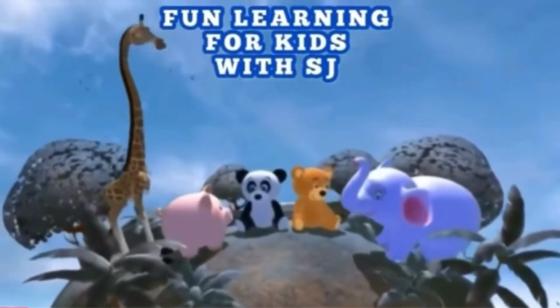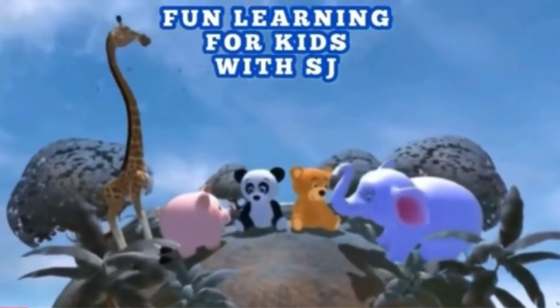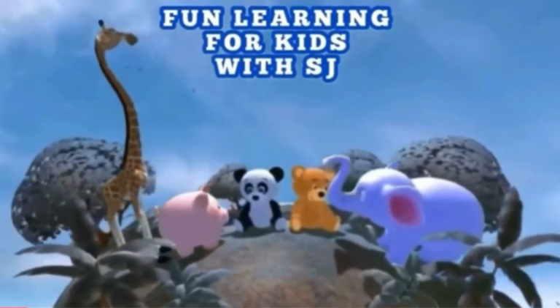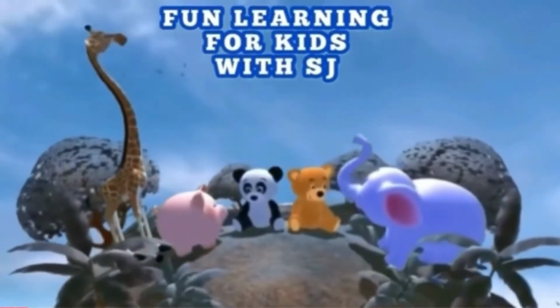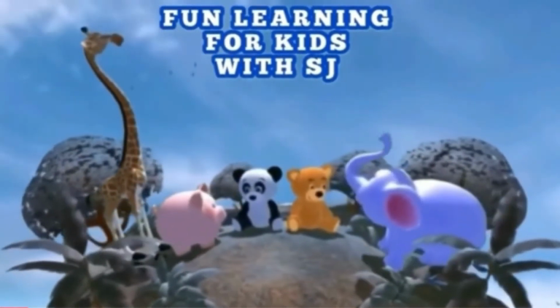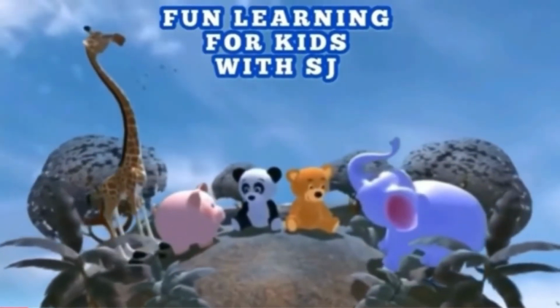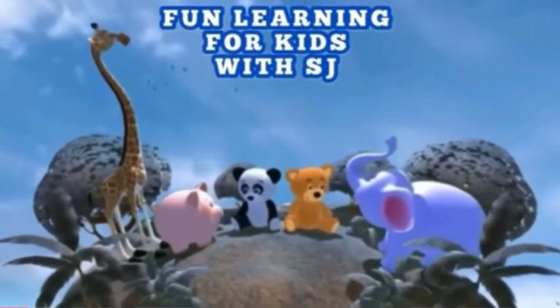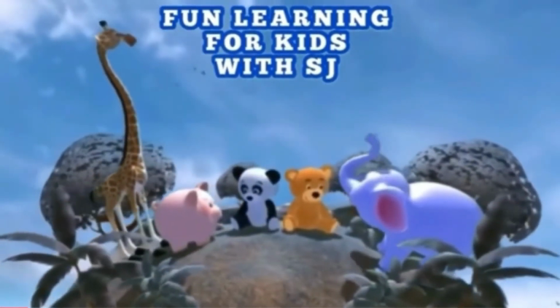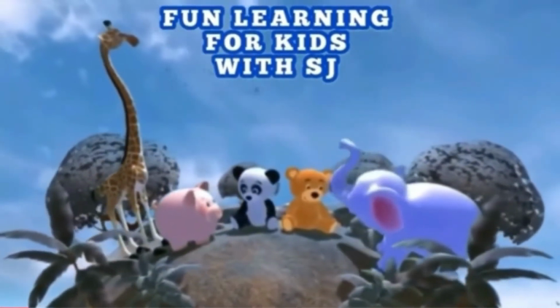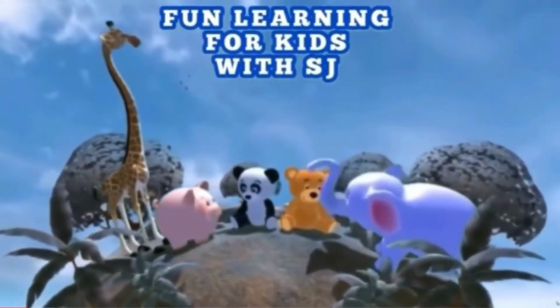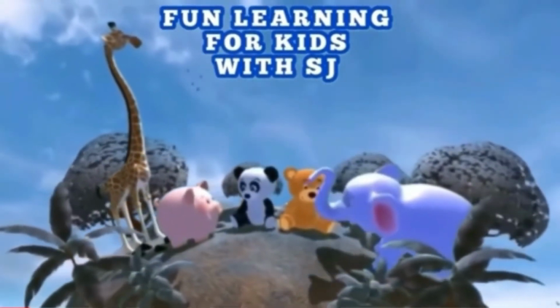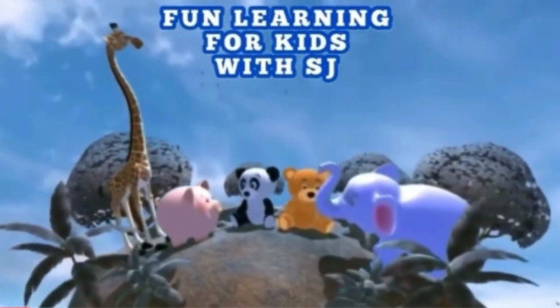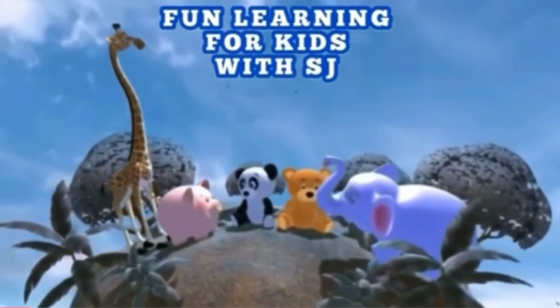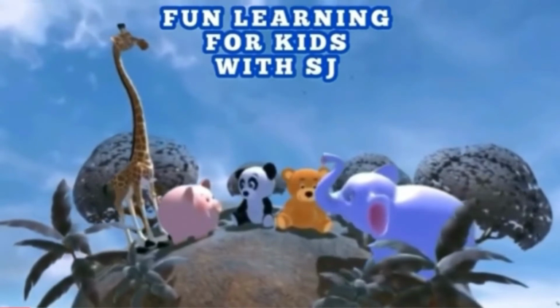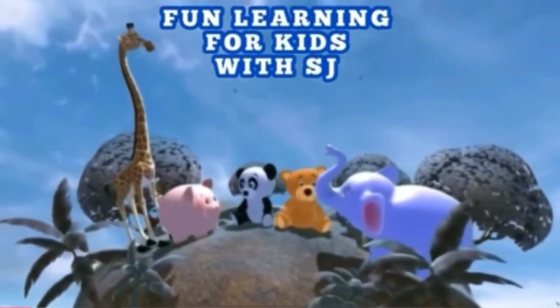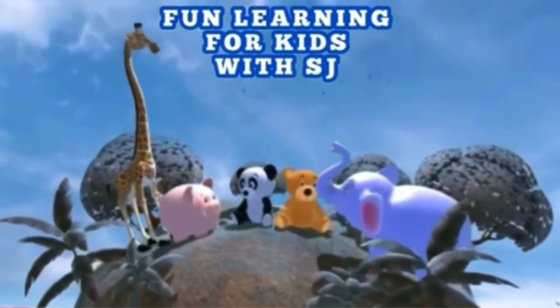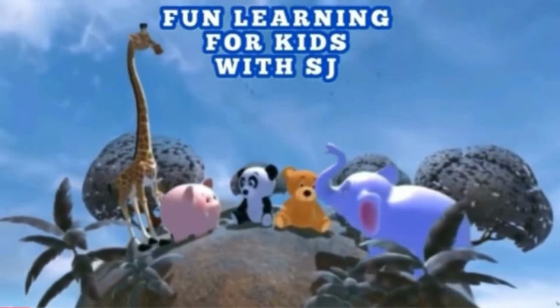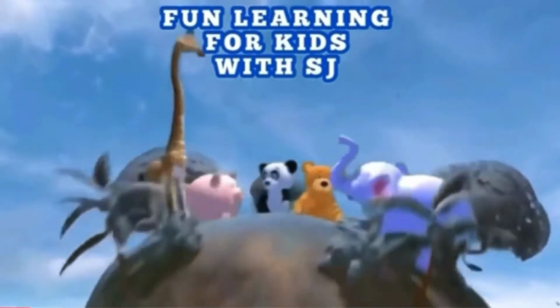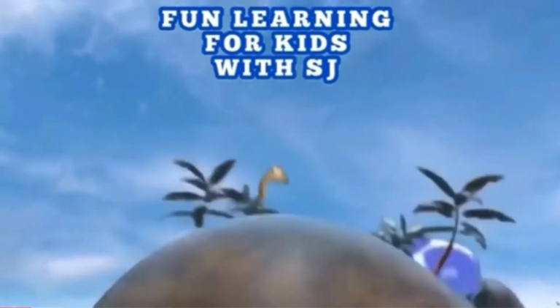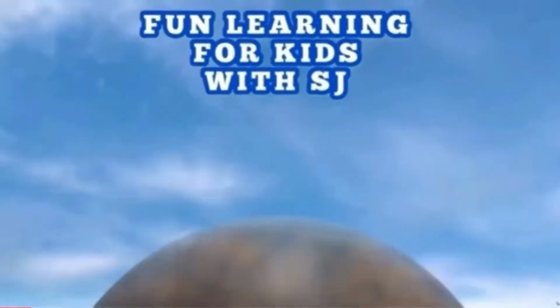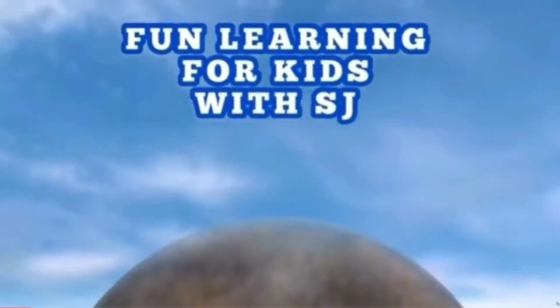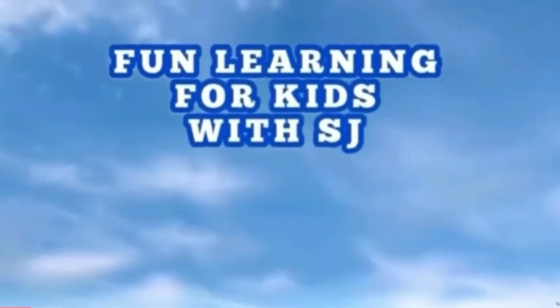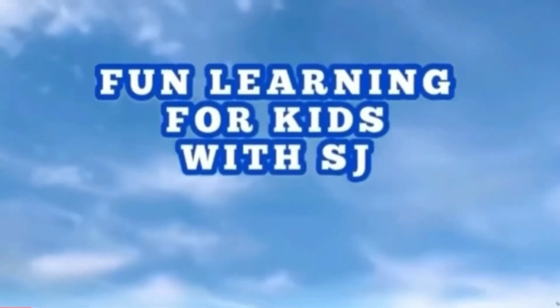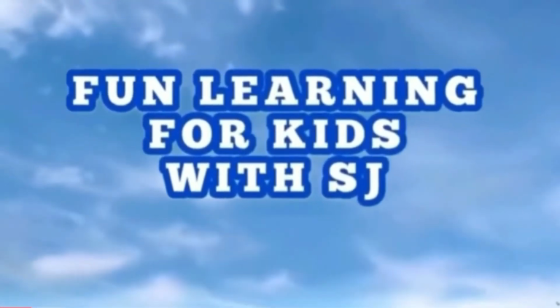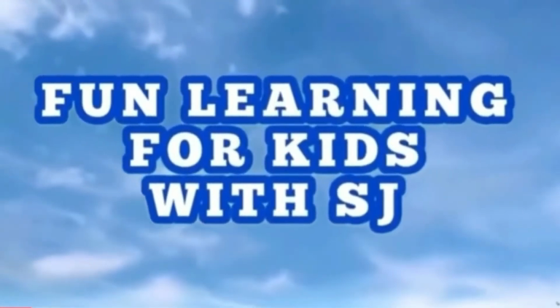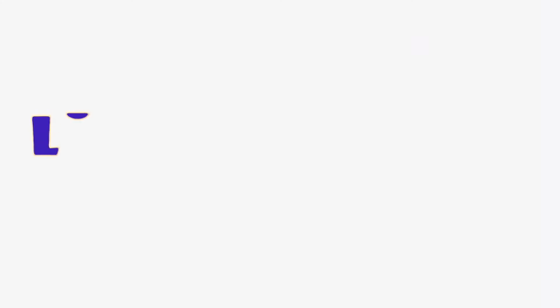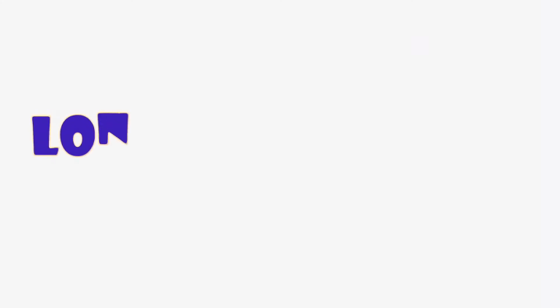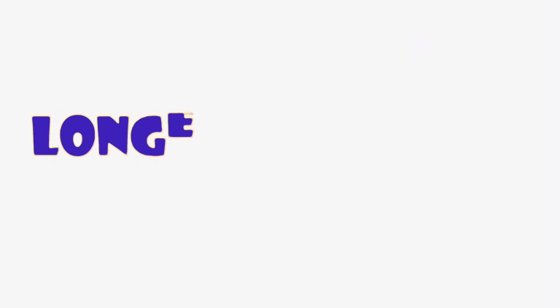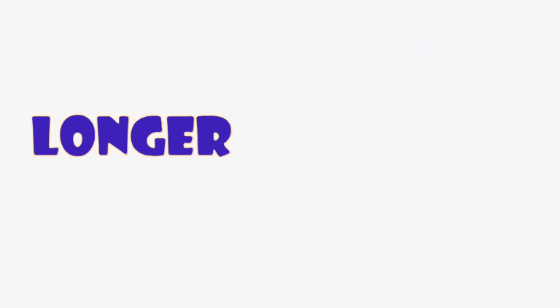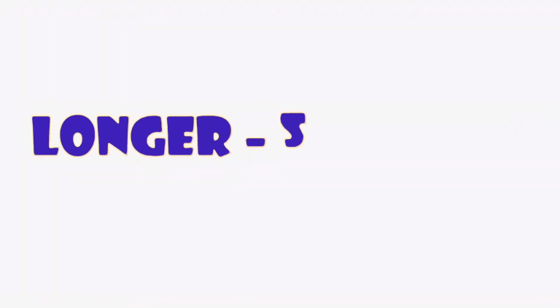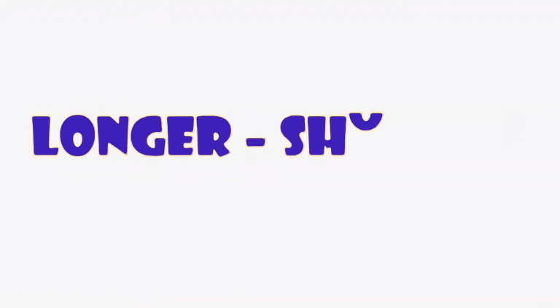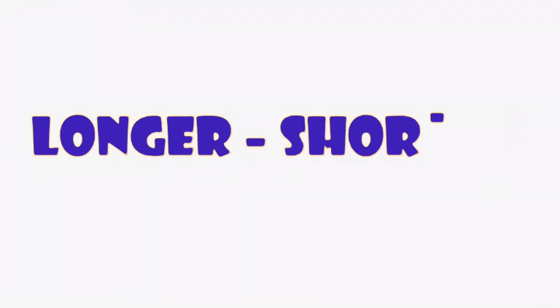Hi friends, welcome back to Fun Learning for Kids with SJ. Longer, shorter.